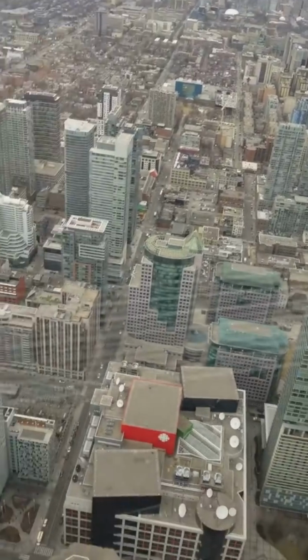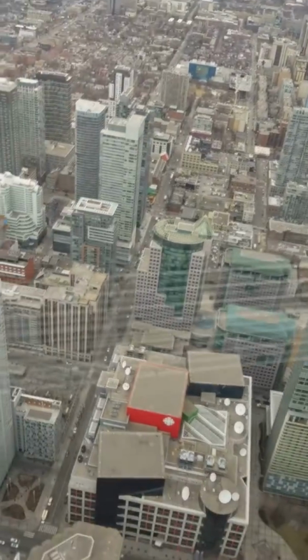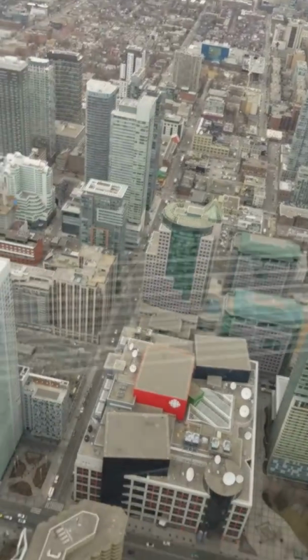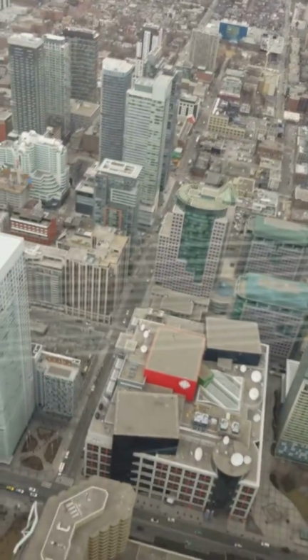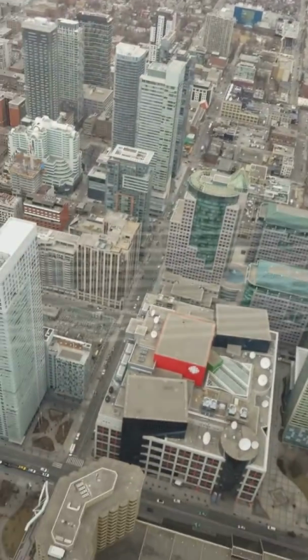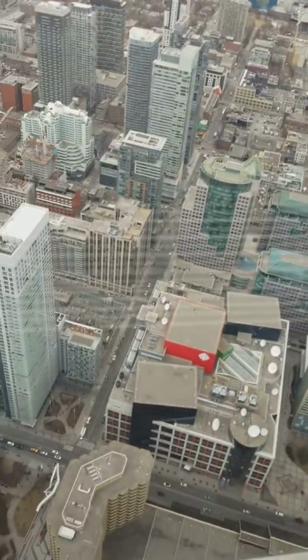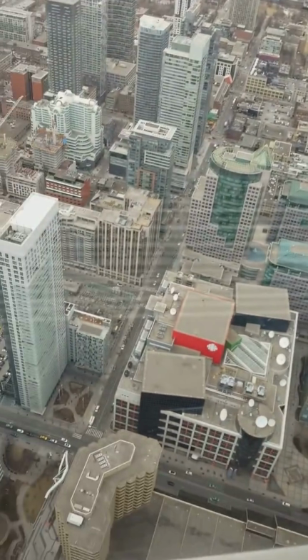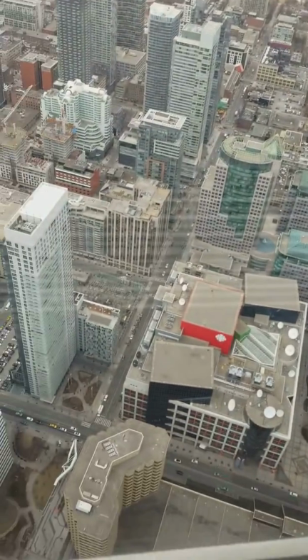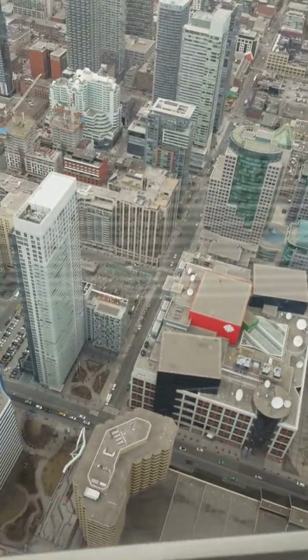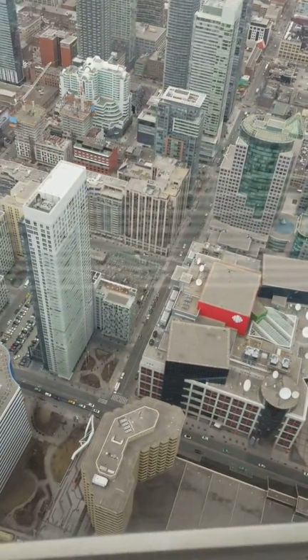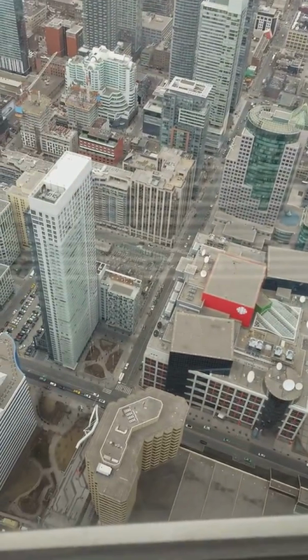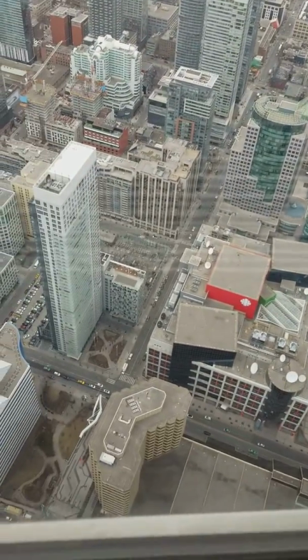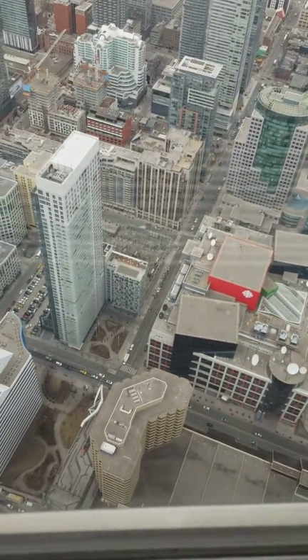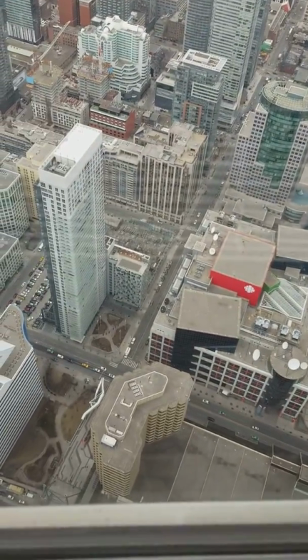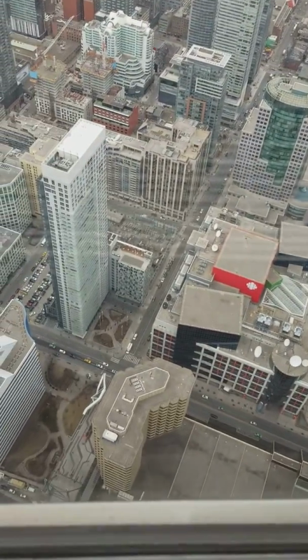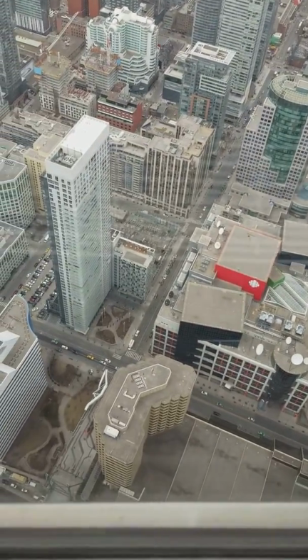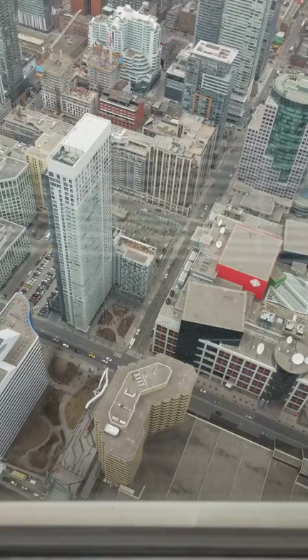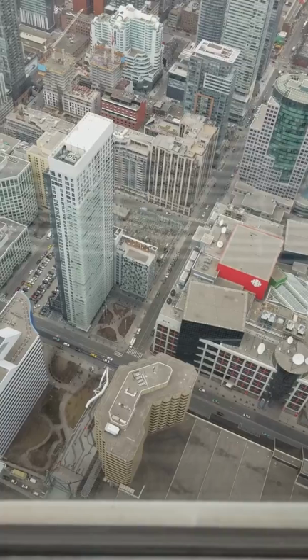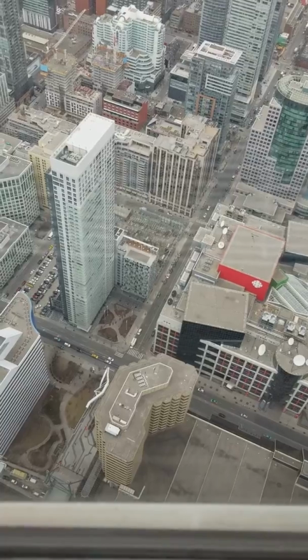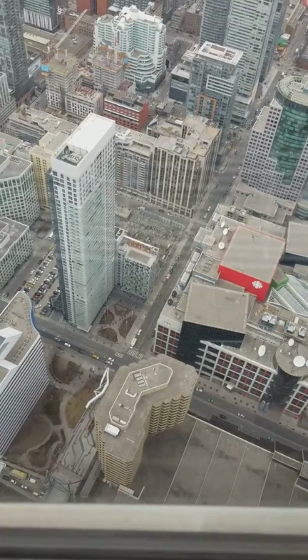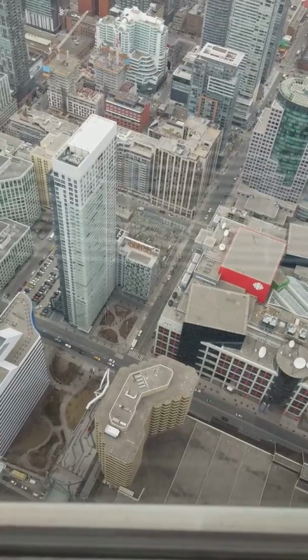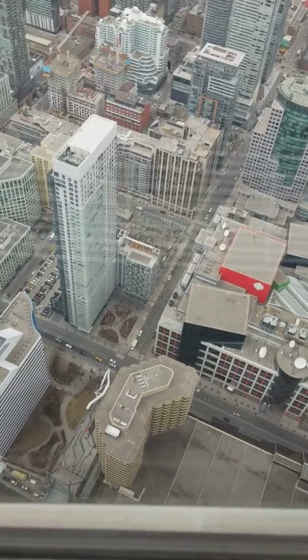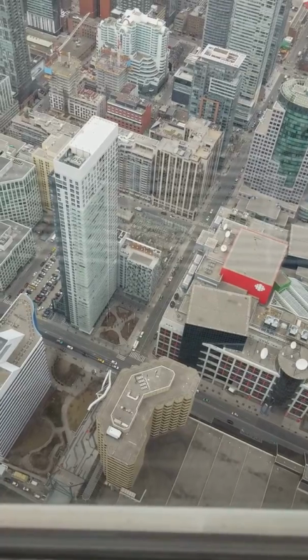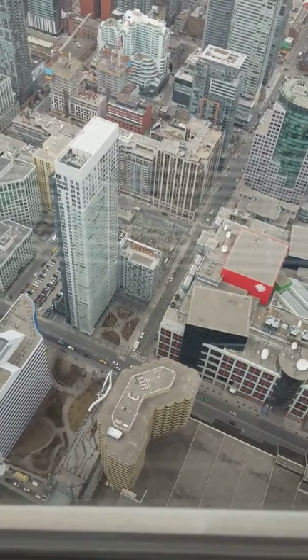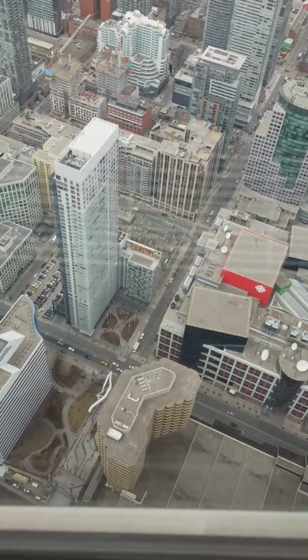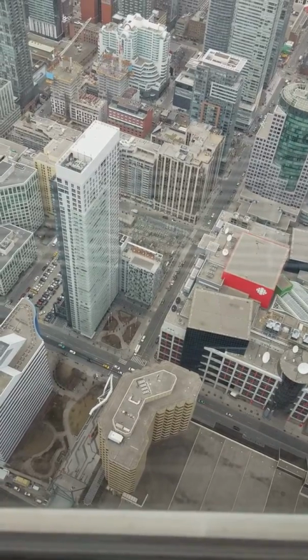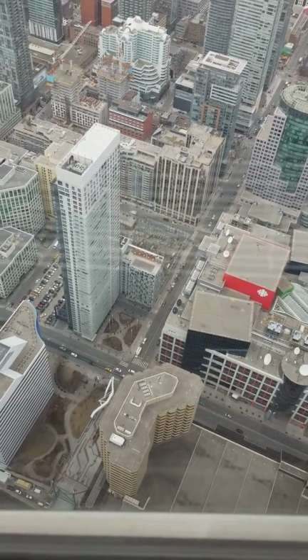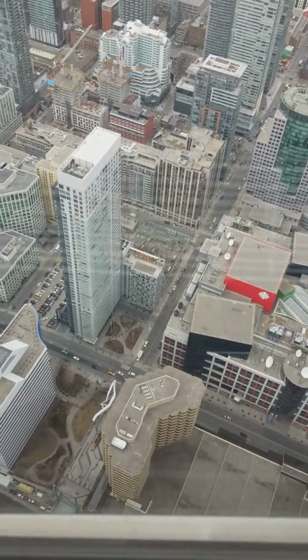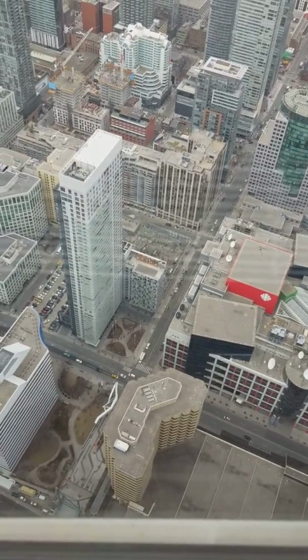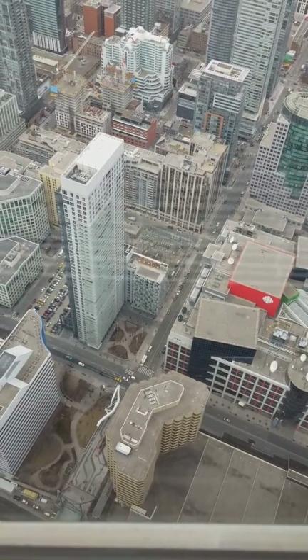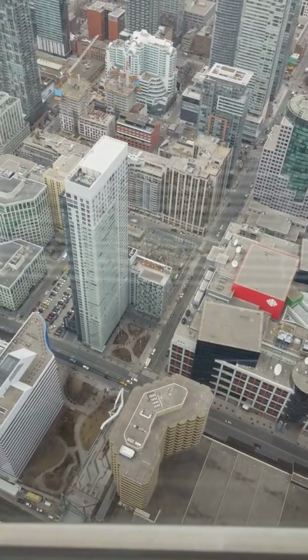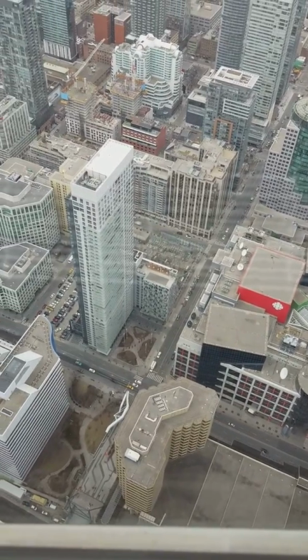Very high up! Those cars look smaller than toy cars.